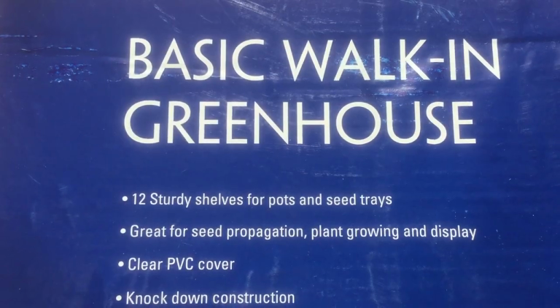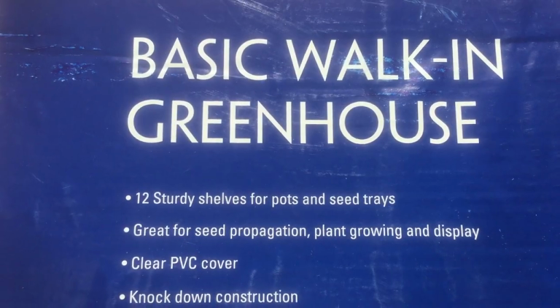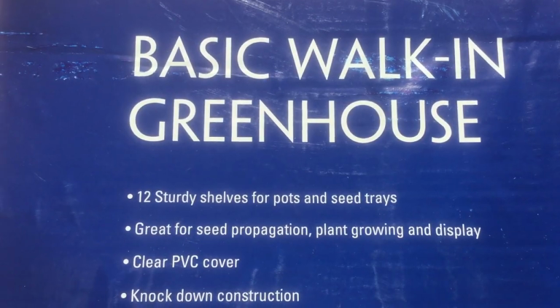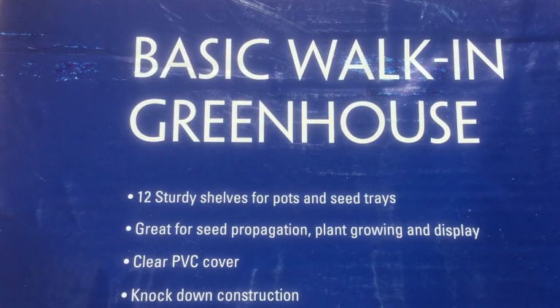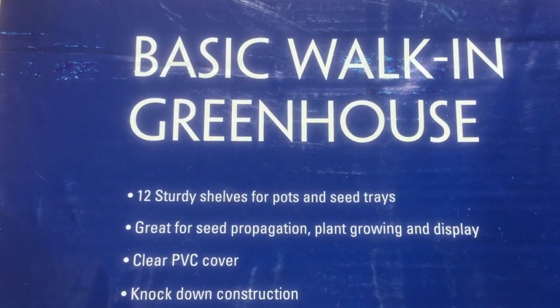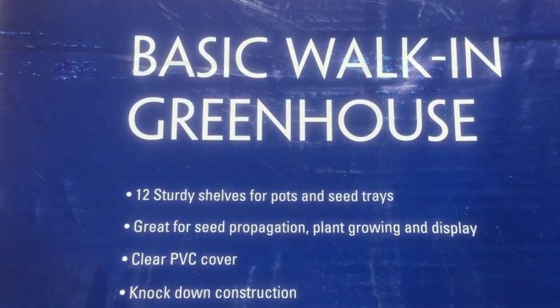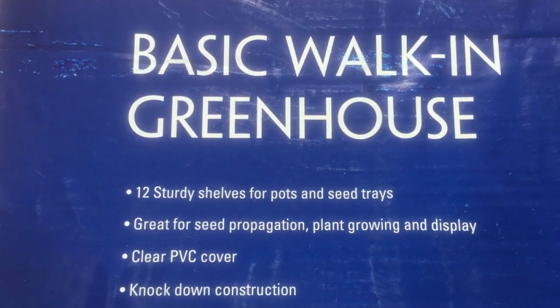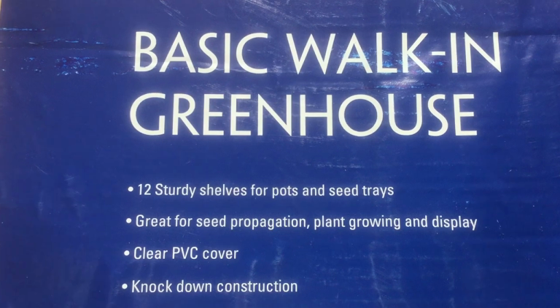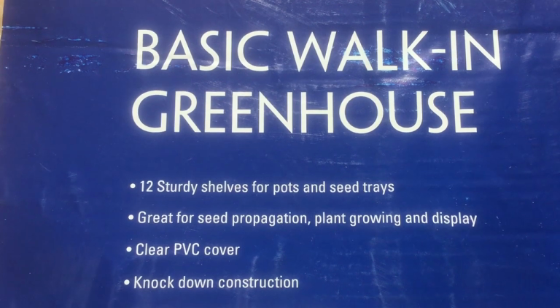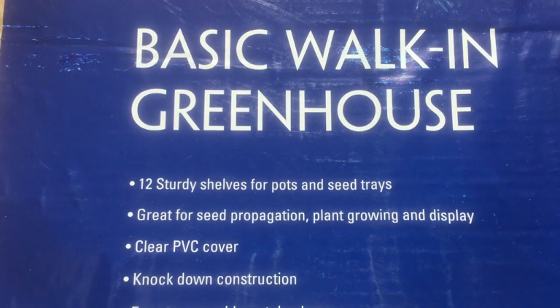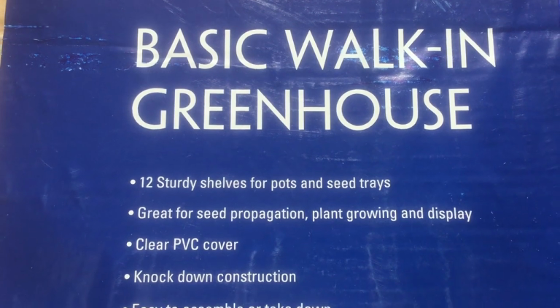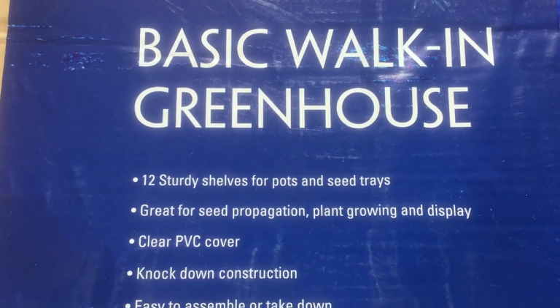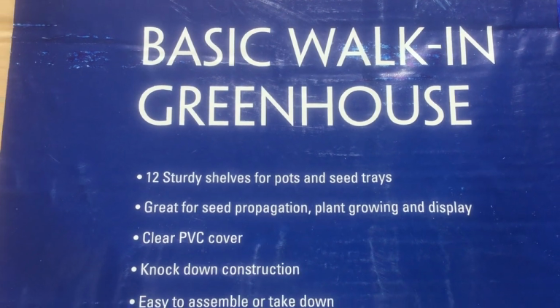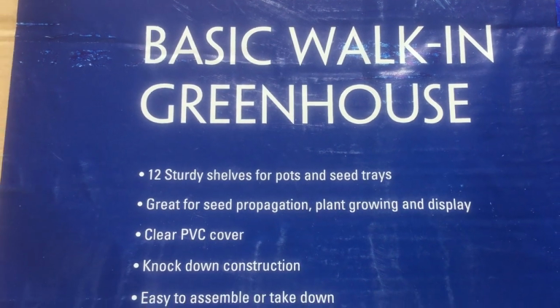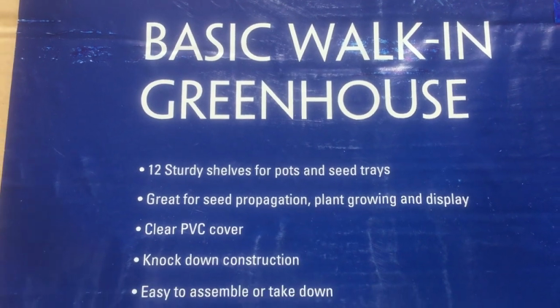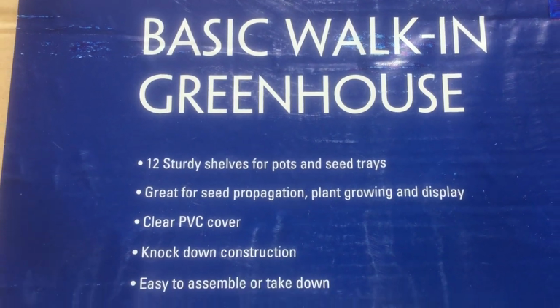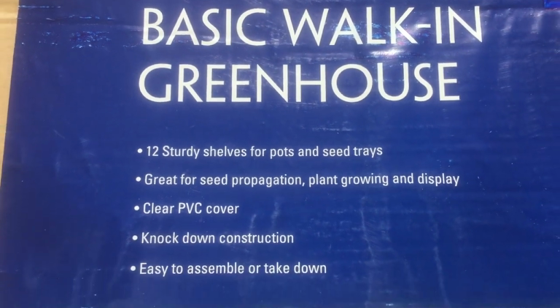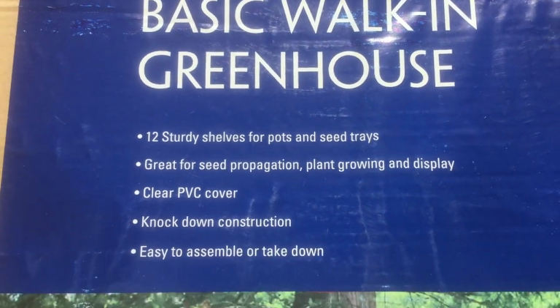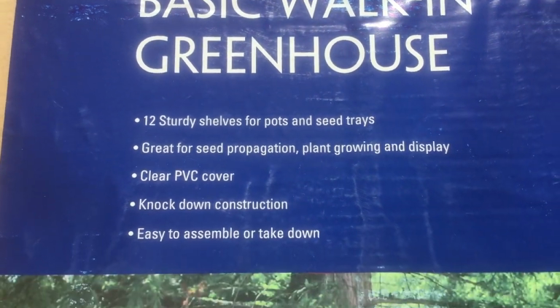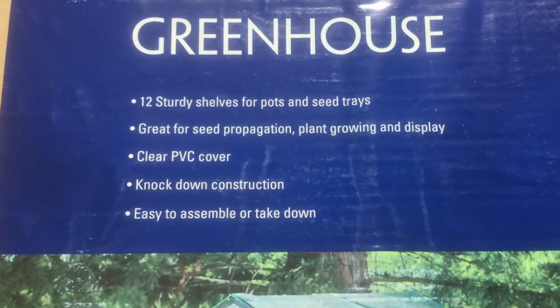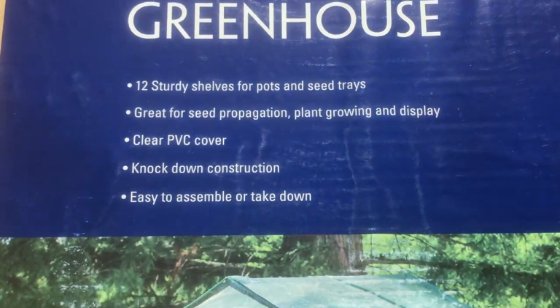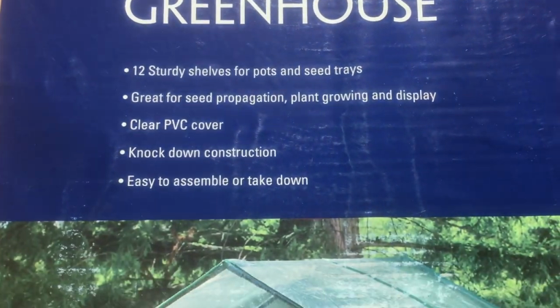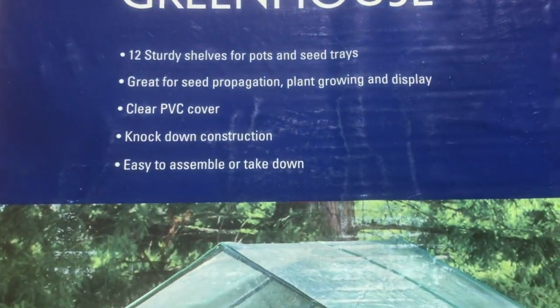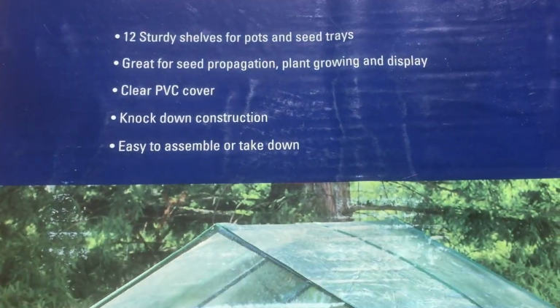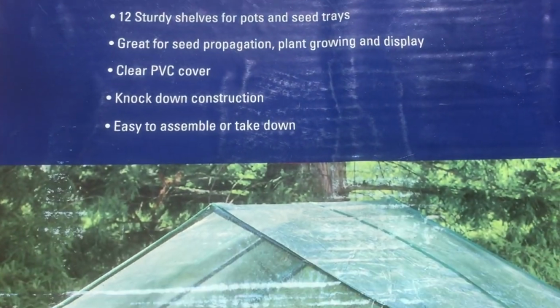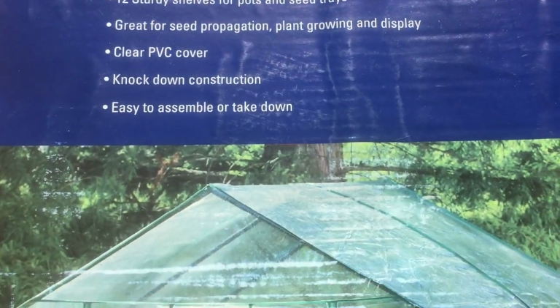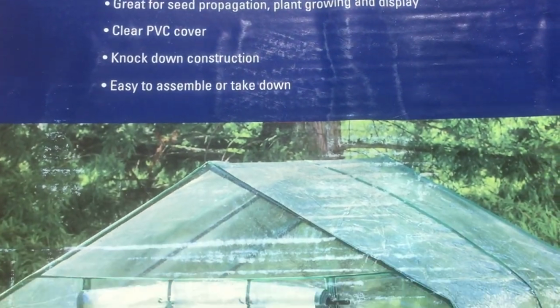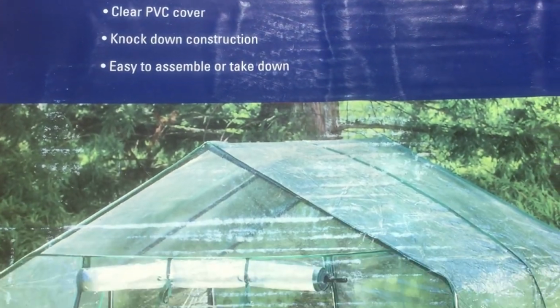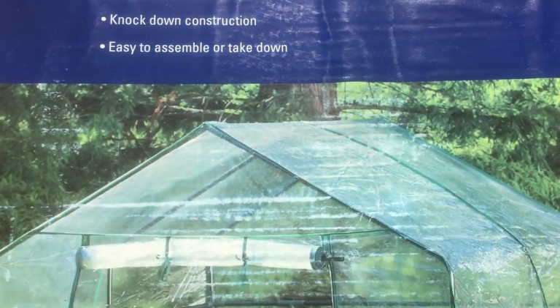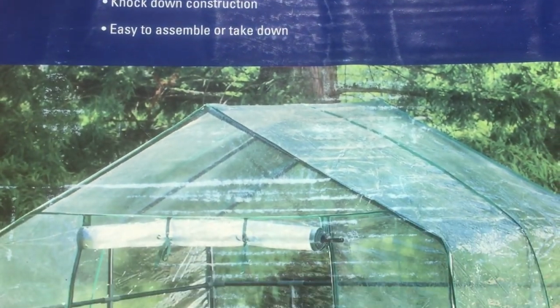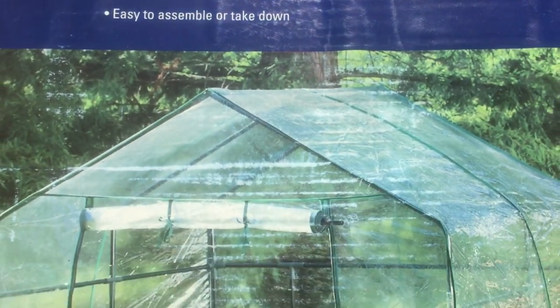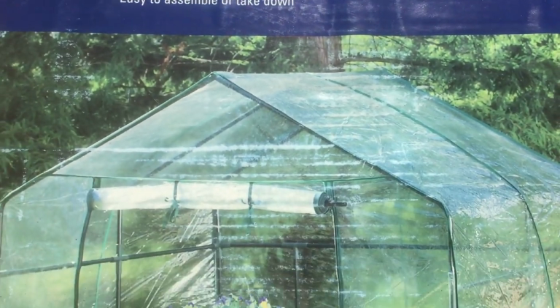Welcome to the garden. Today I'm going to help you pick the best location to set up a new greenhouse.